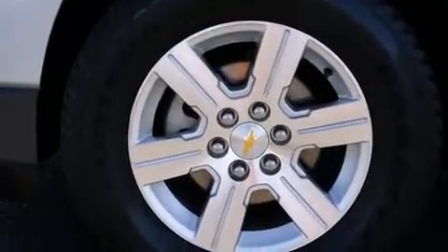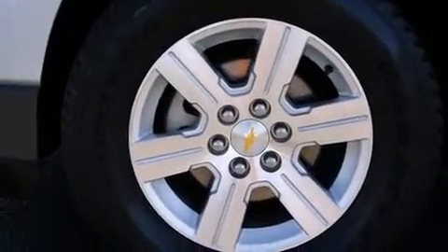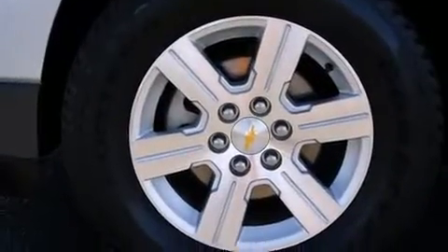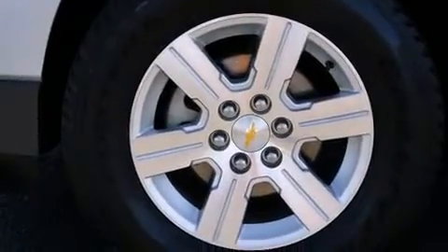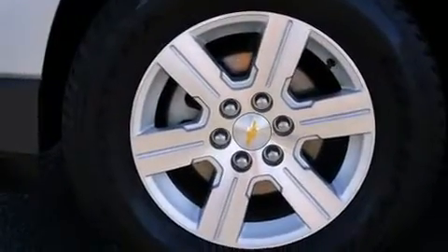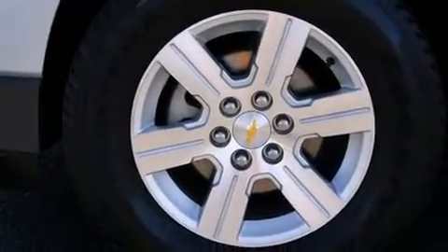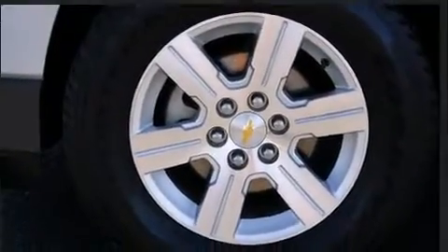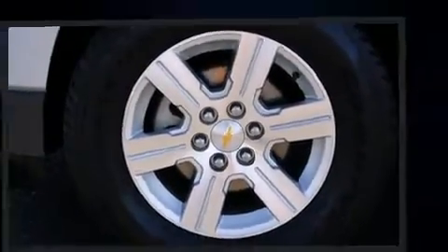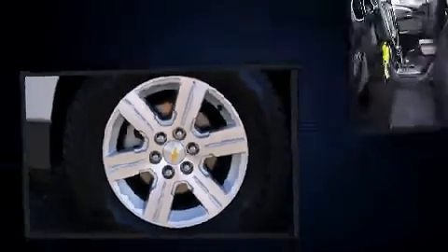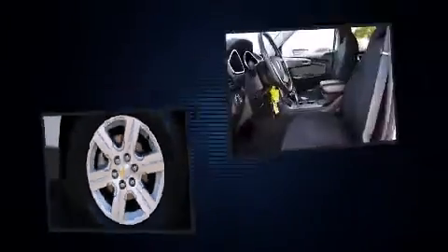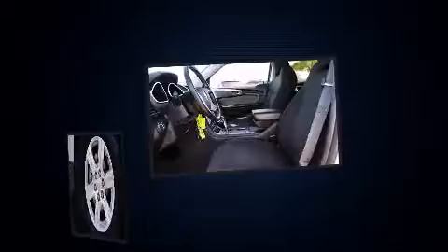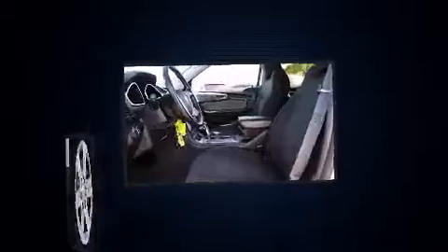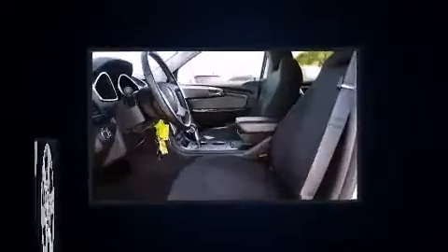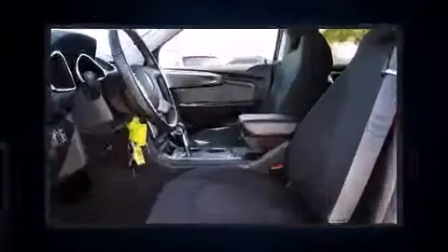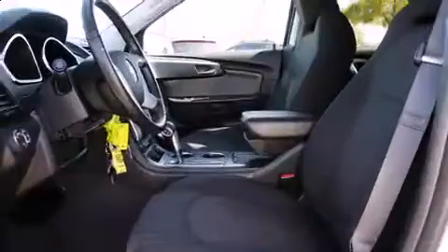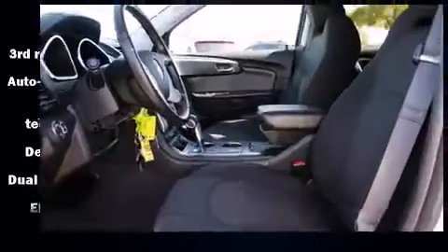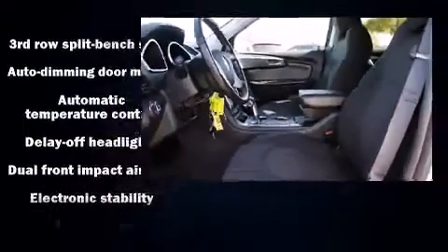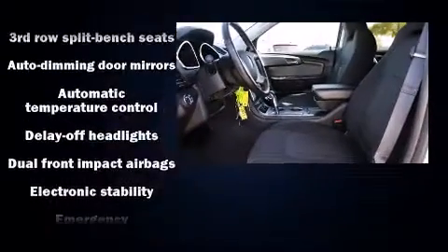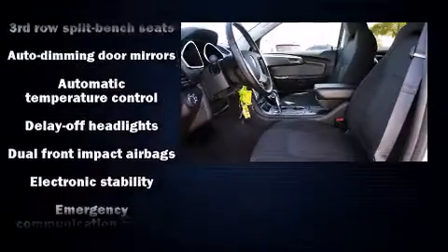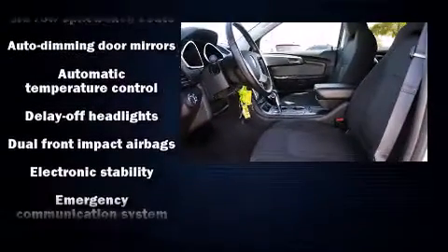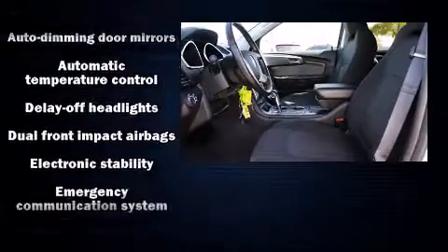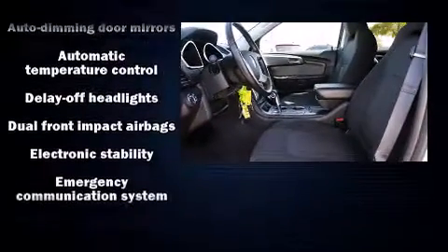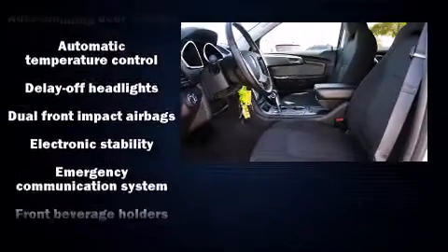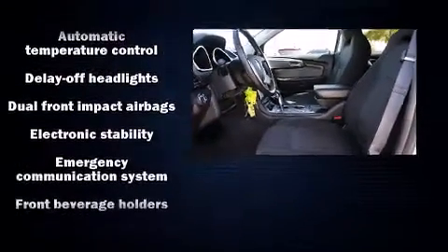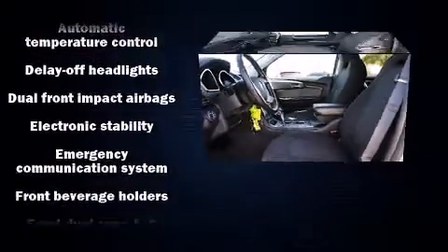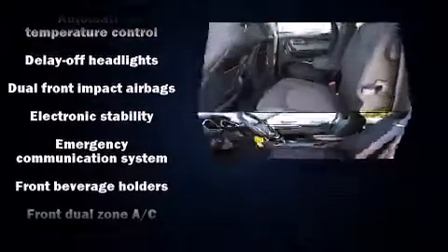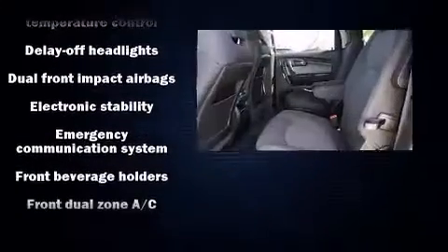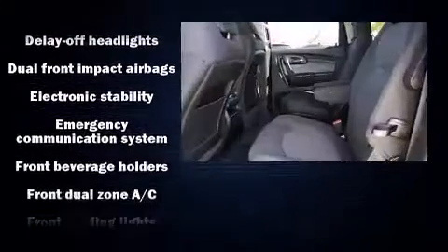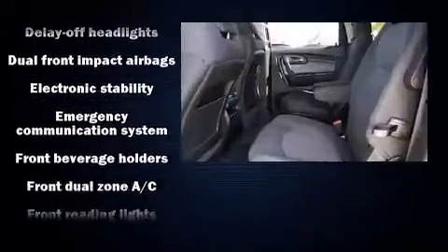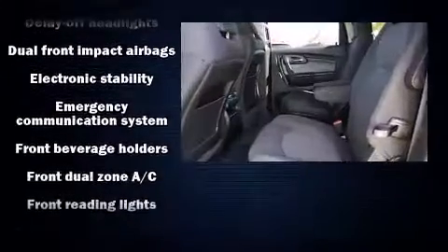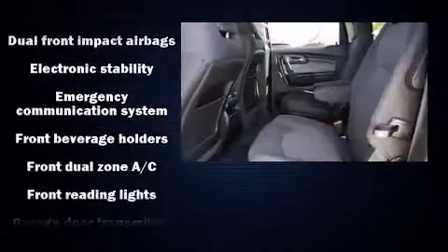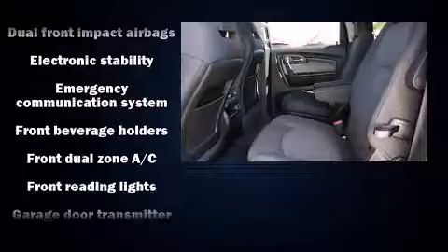A built-in garage door transmitter, automatic dimming door mirrors, a power lift gate, remote keyless entry and air conditioning.